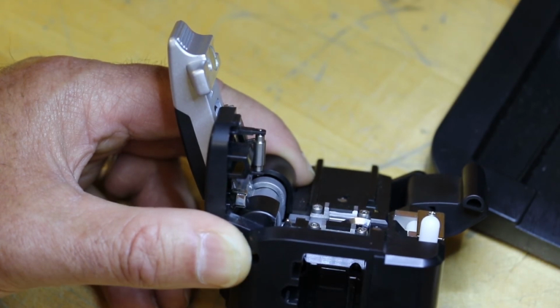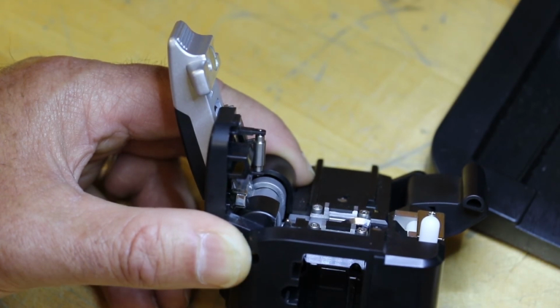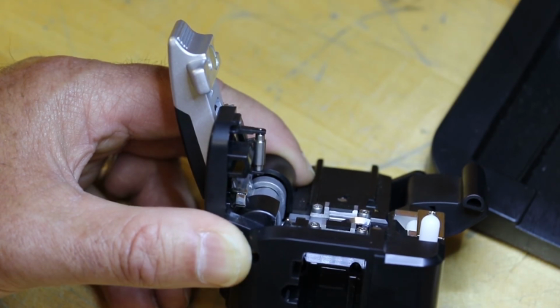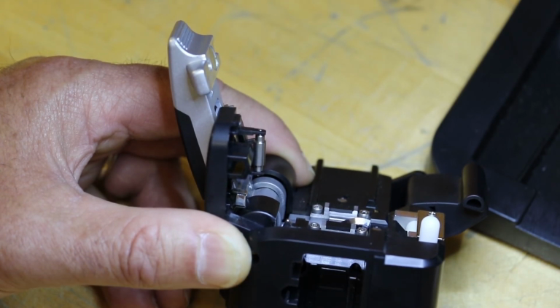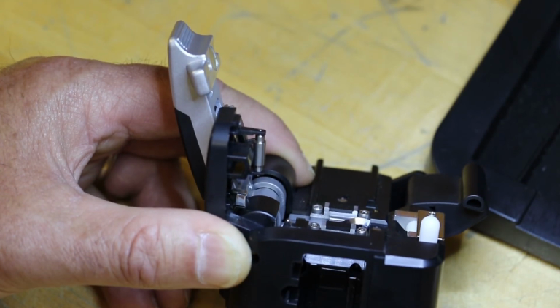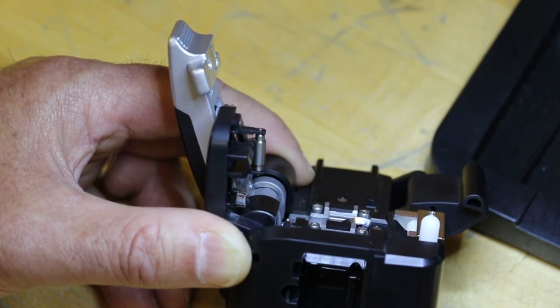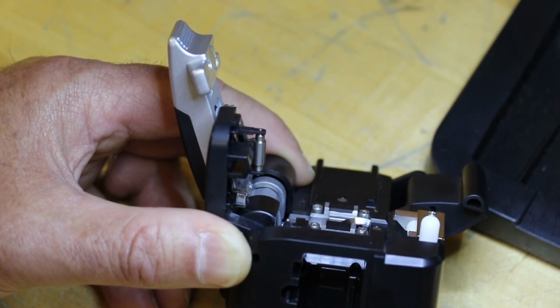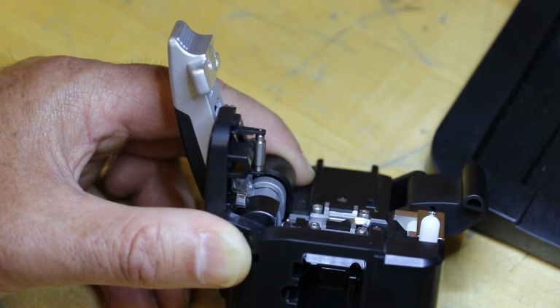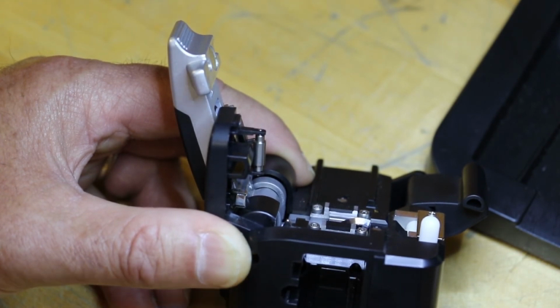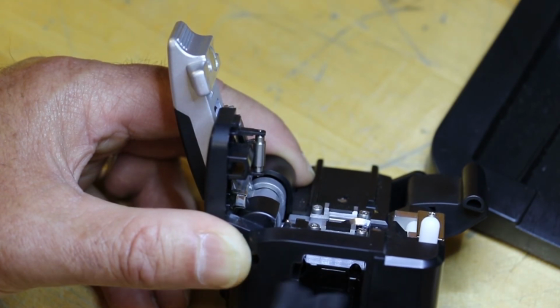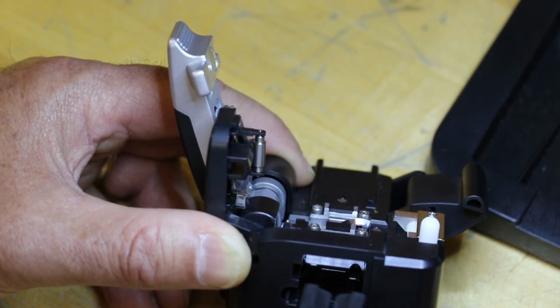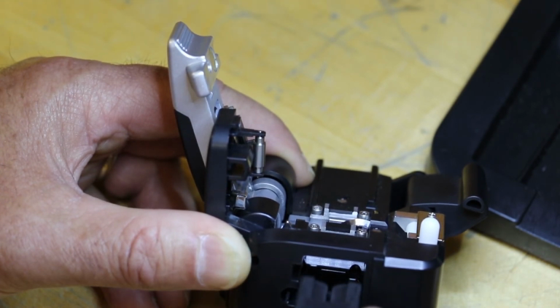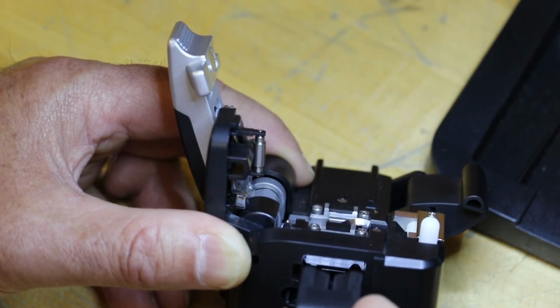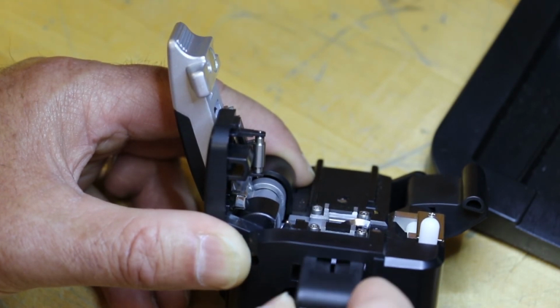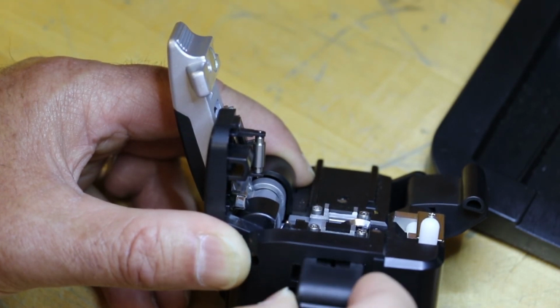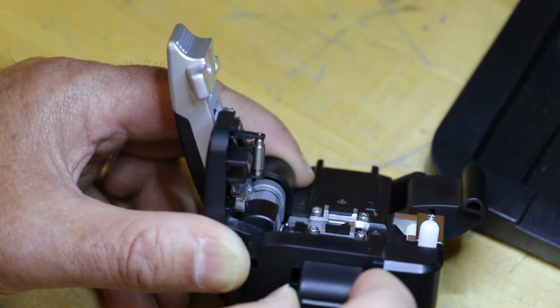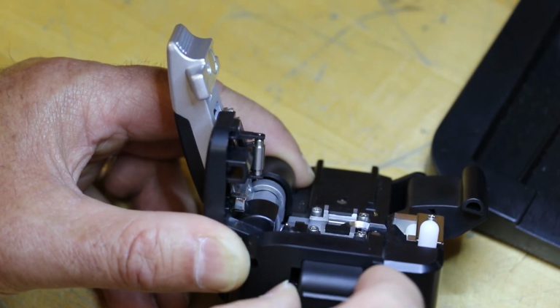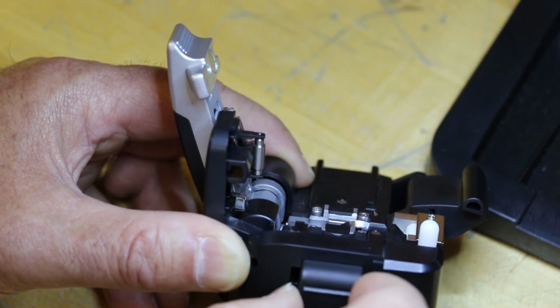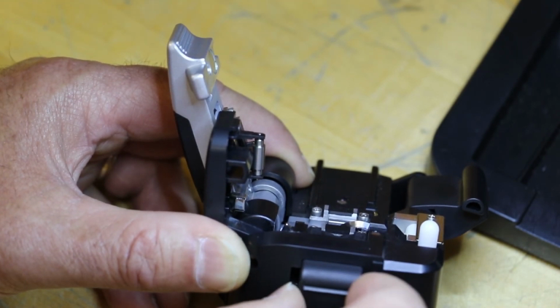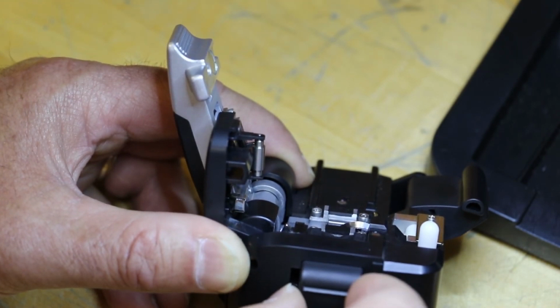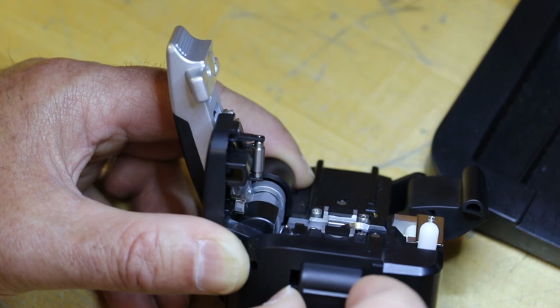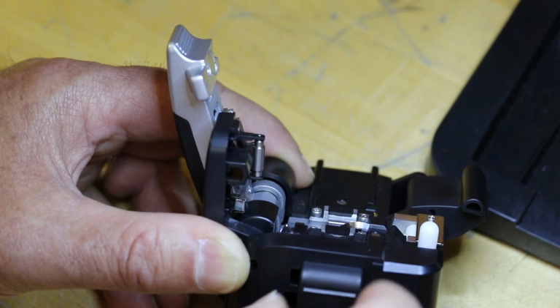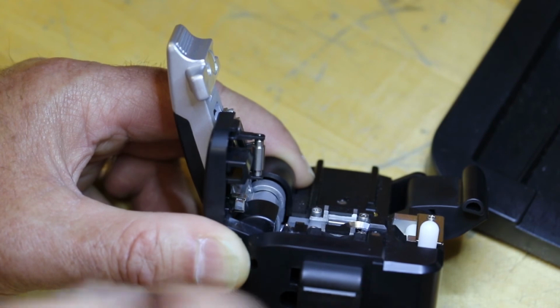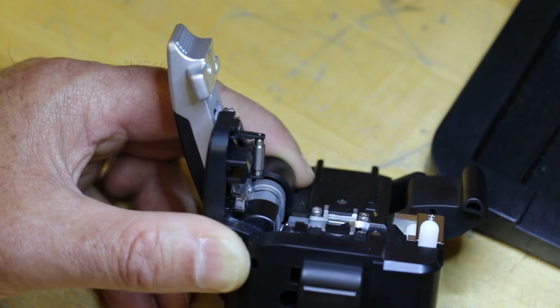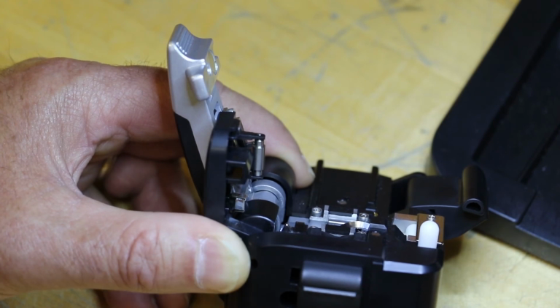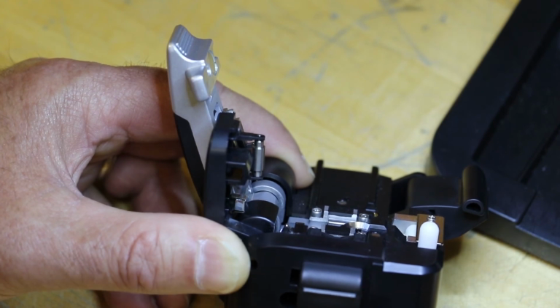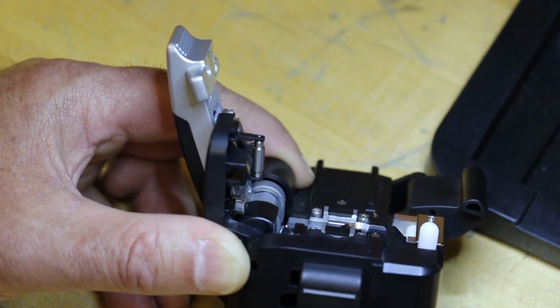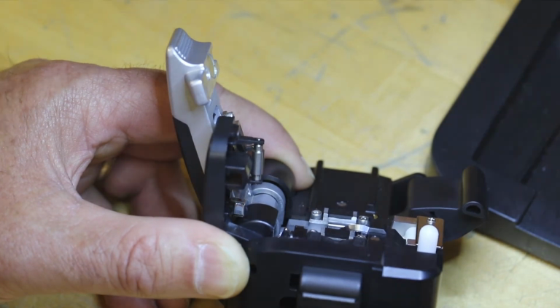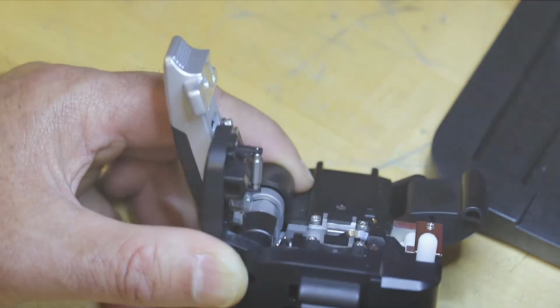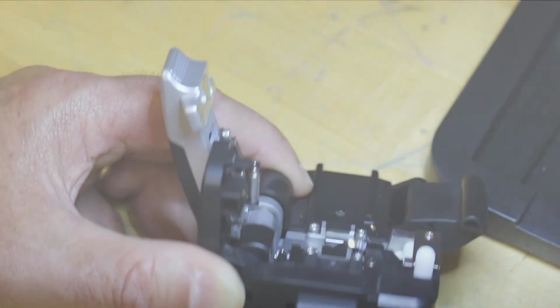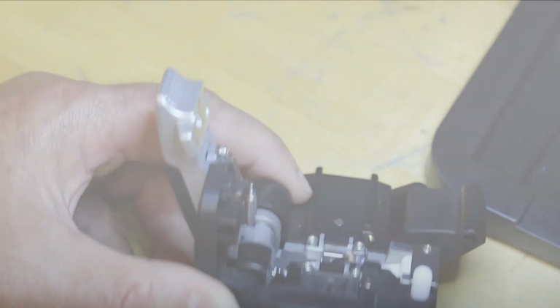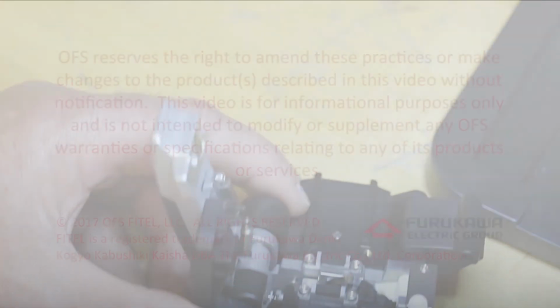Install the waist bending unit. Once again, do not use your fingers.